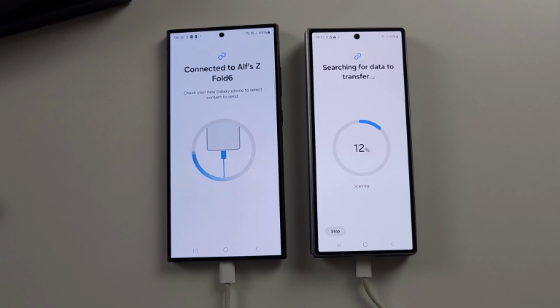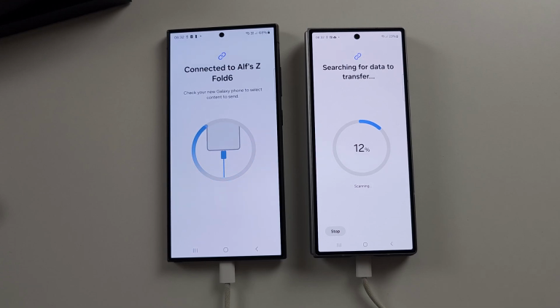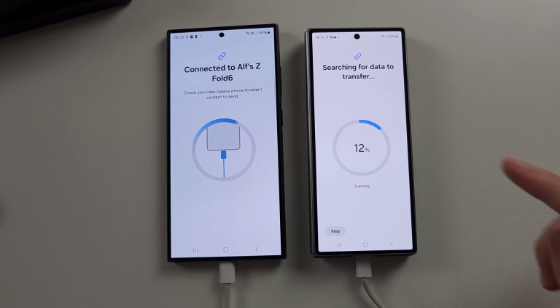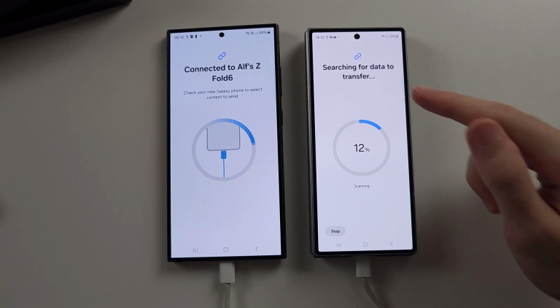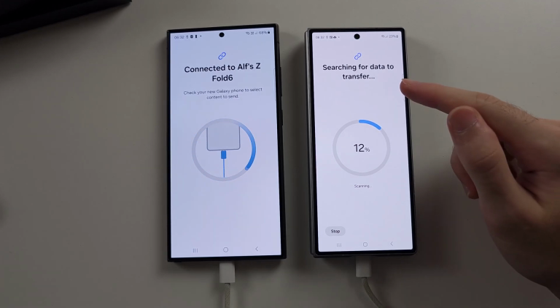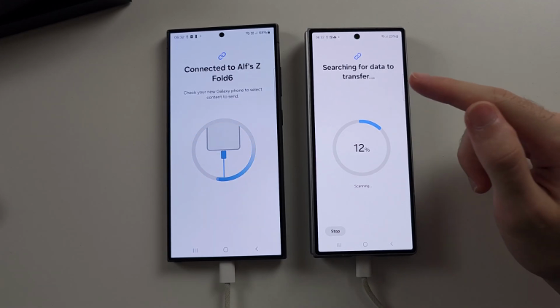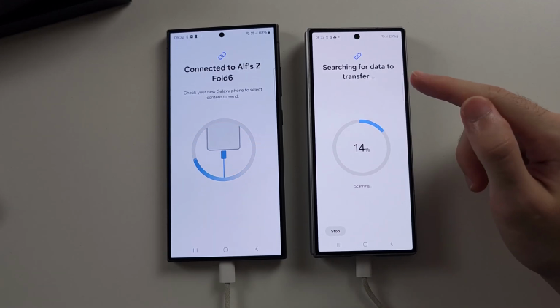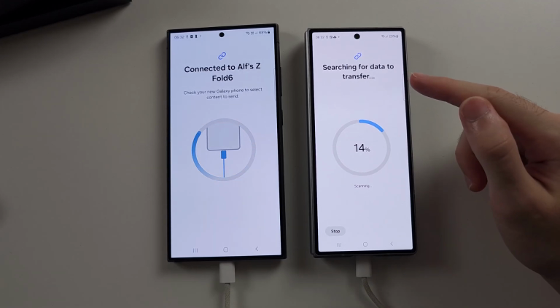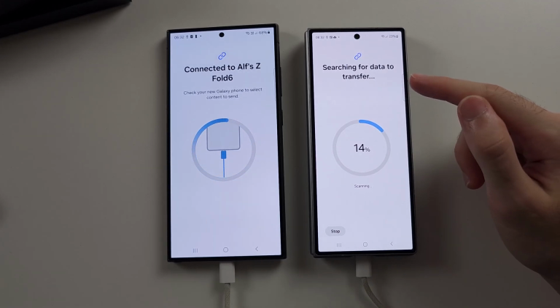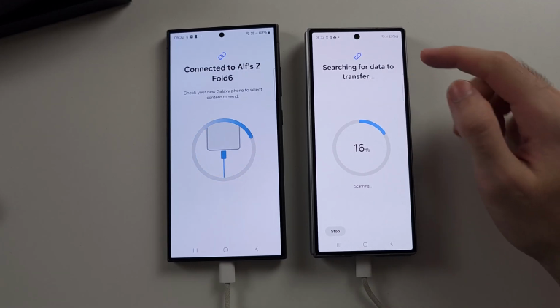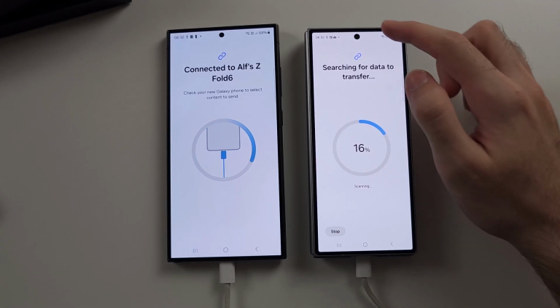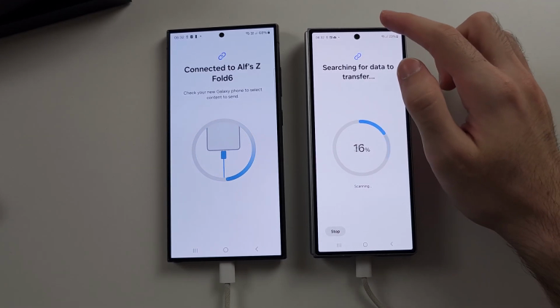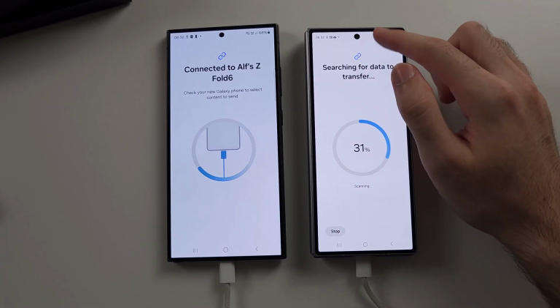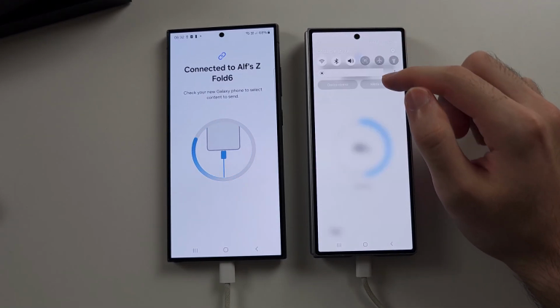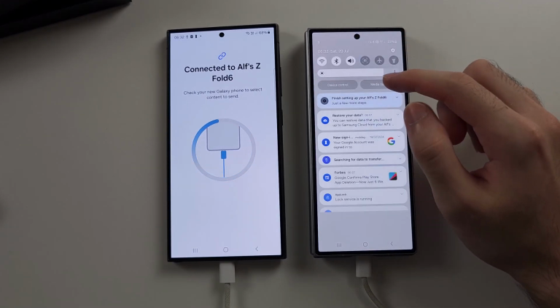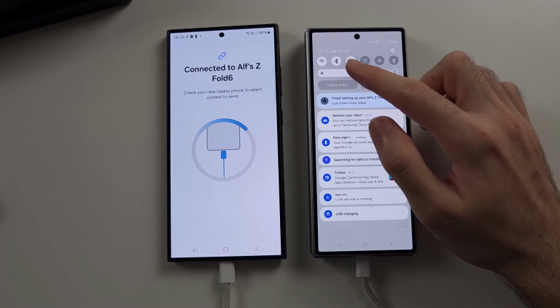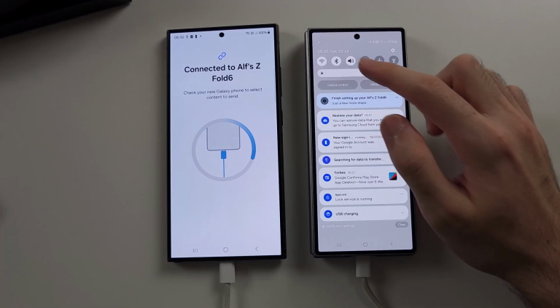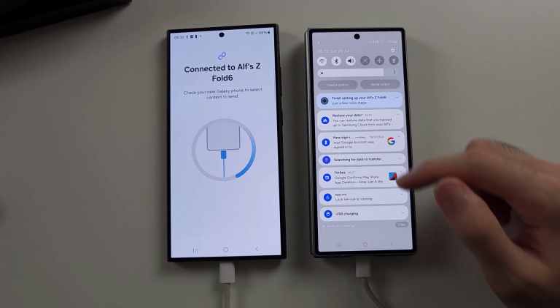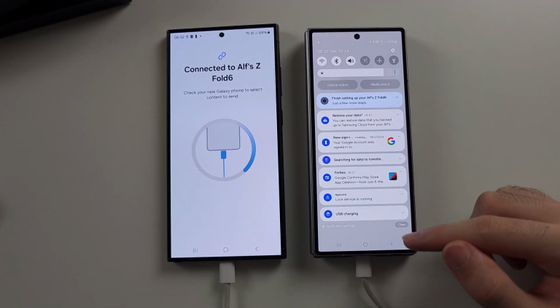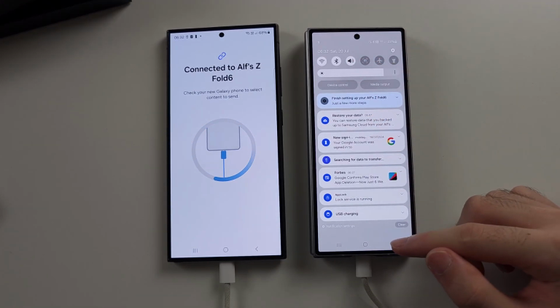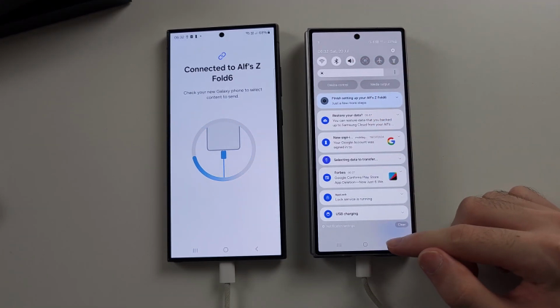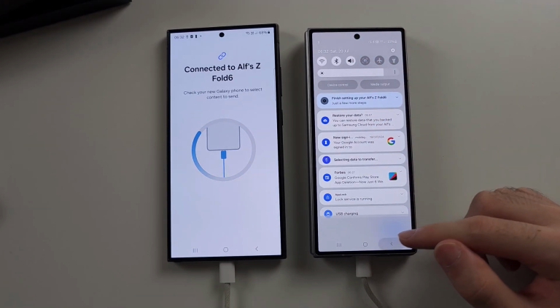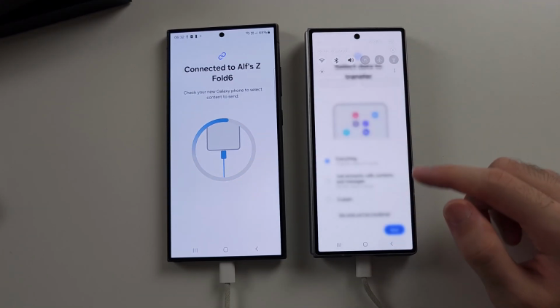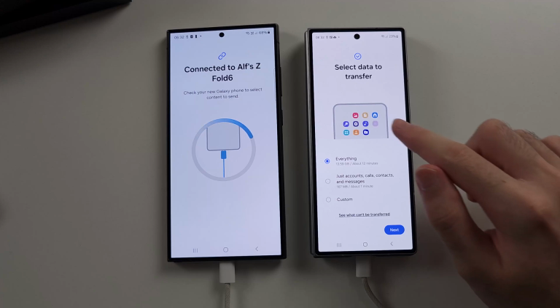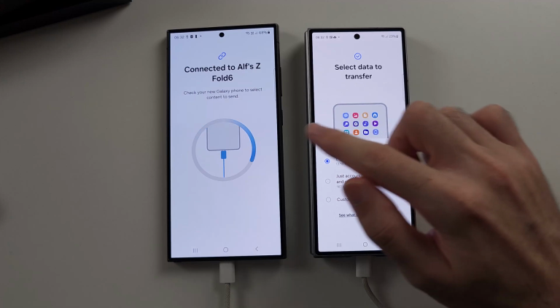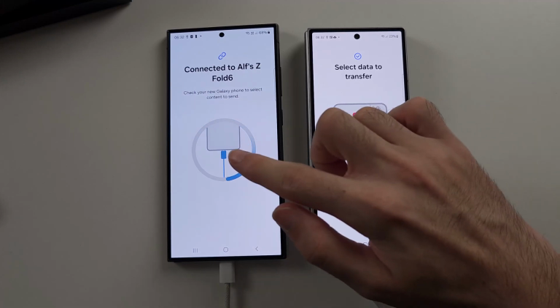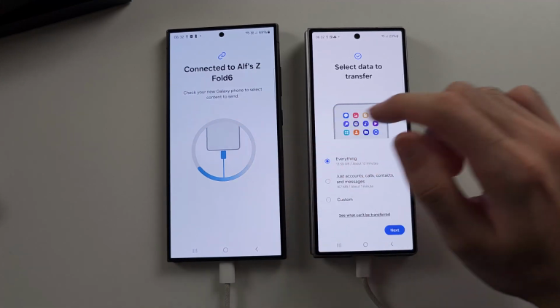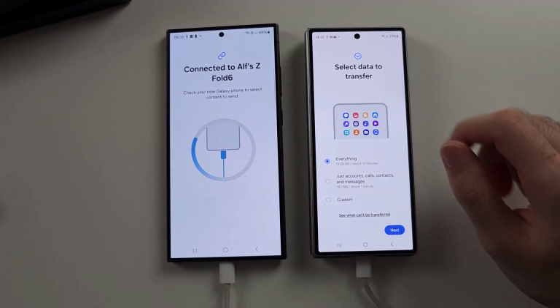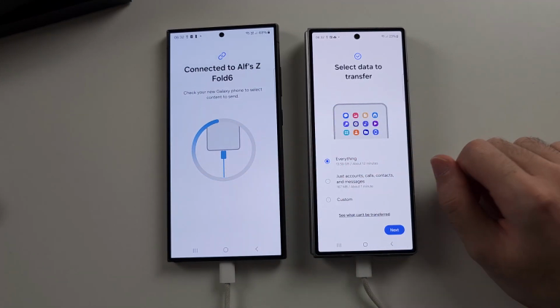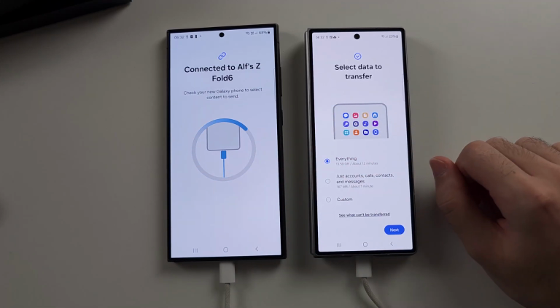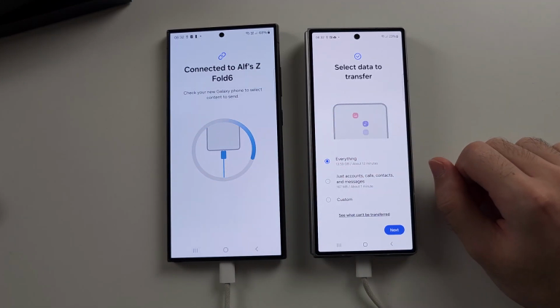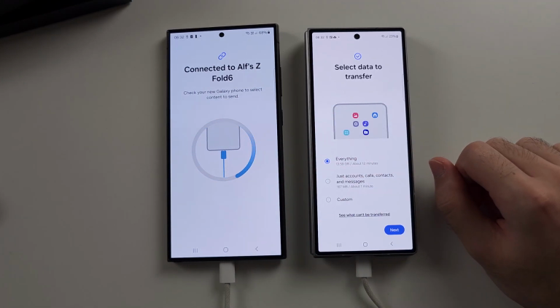If you did use the wireless option, just make sure Wi-Fi and Bluetooth are on on both your old phone and the new one.